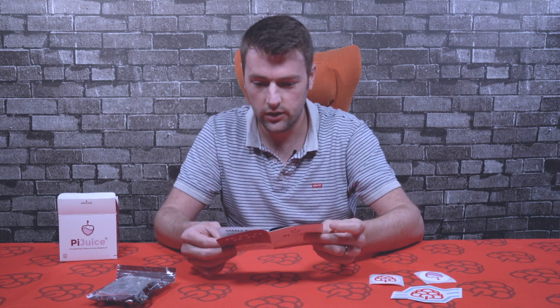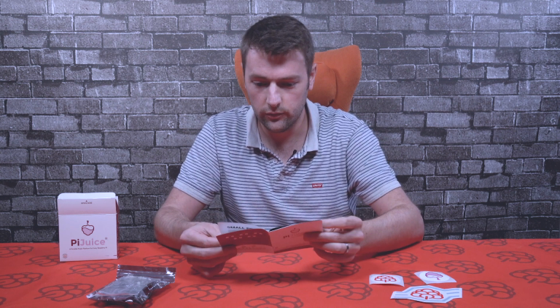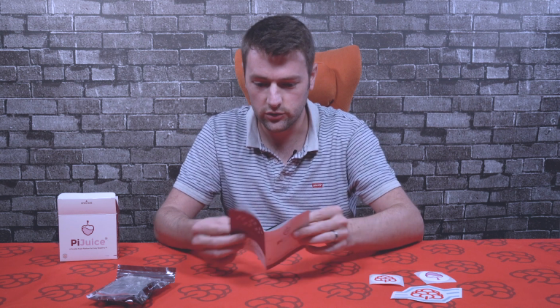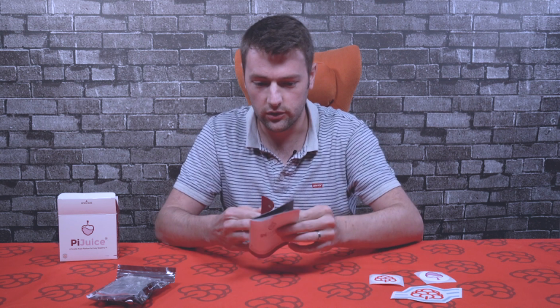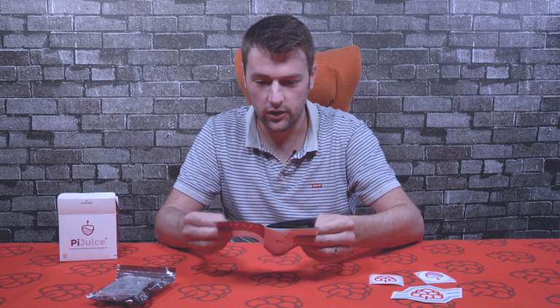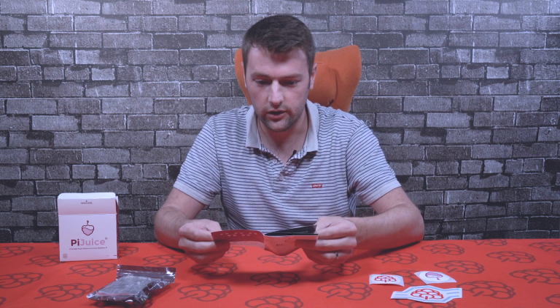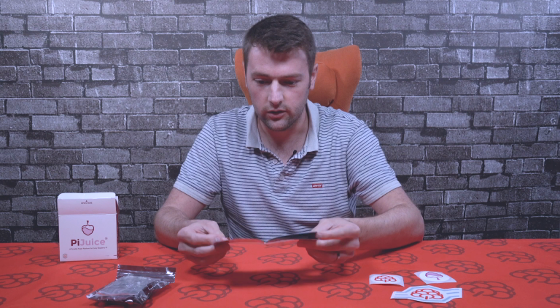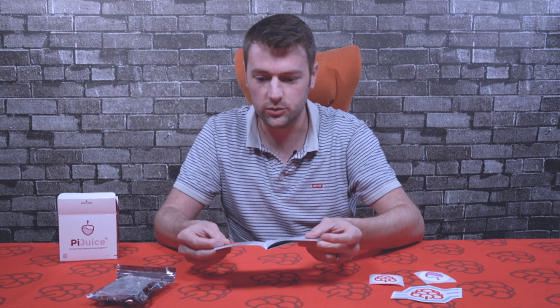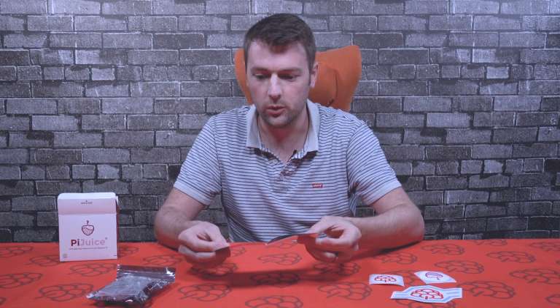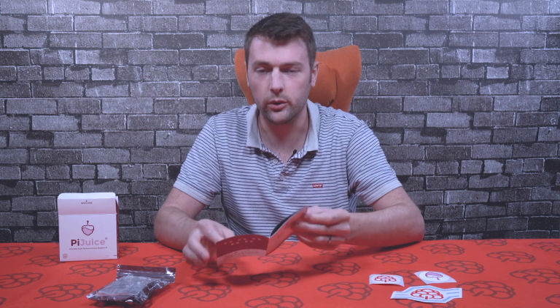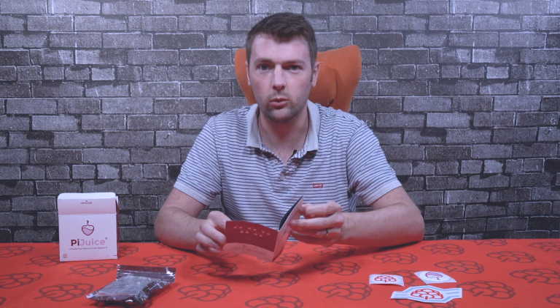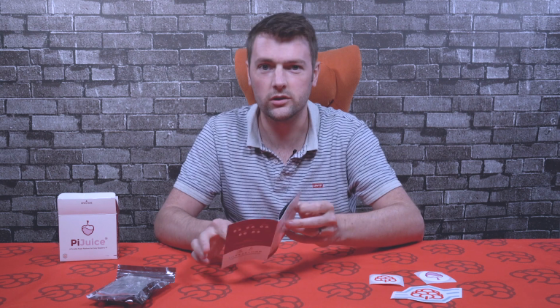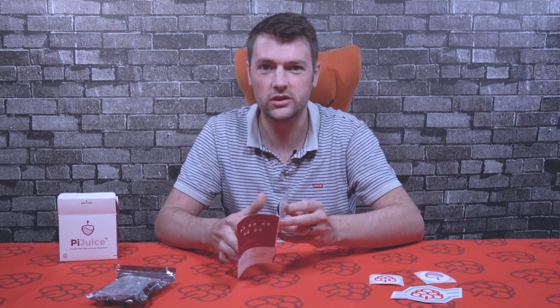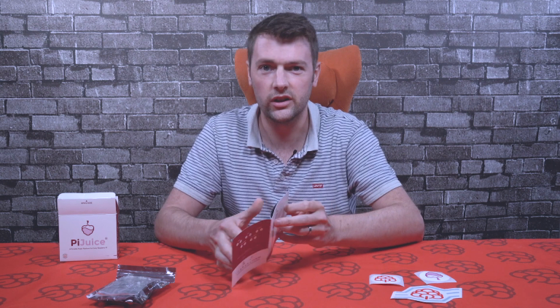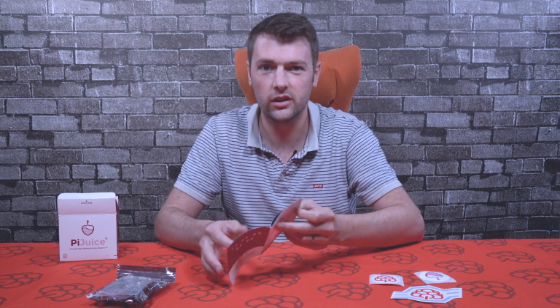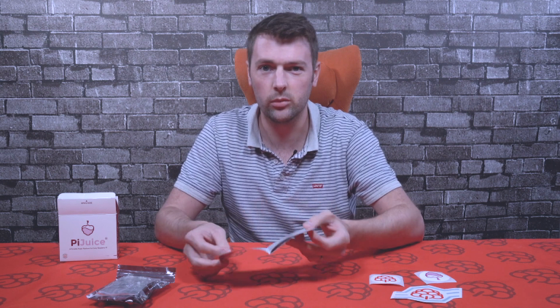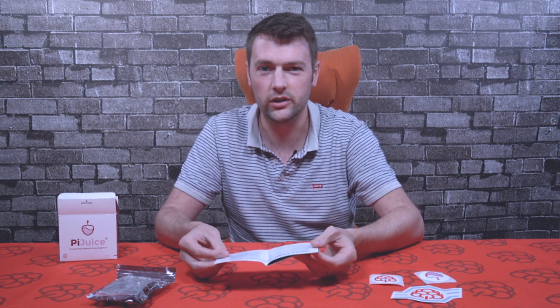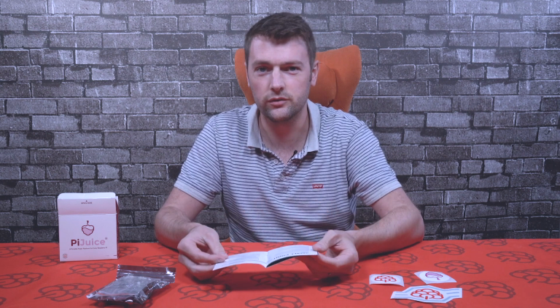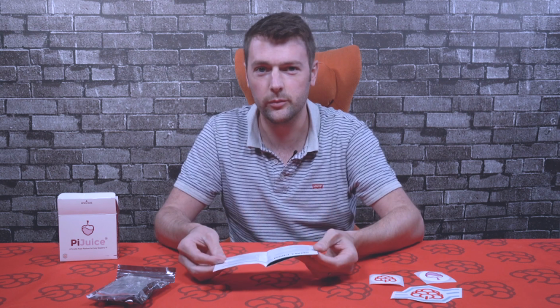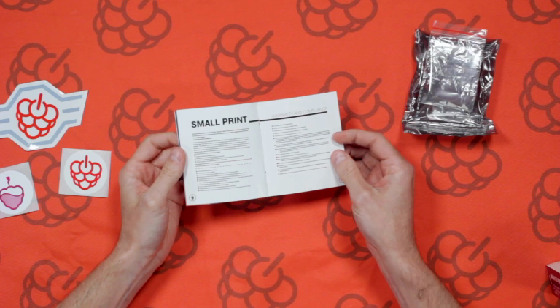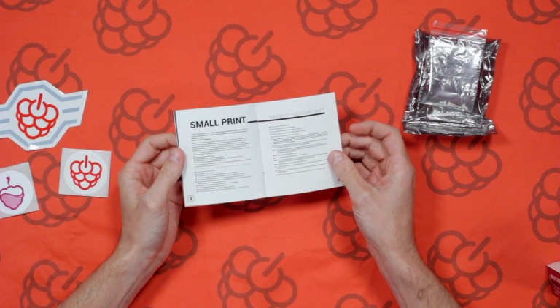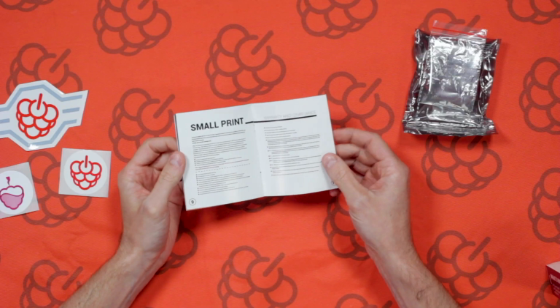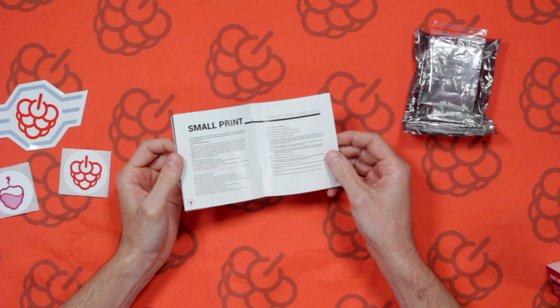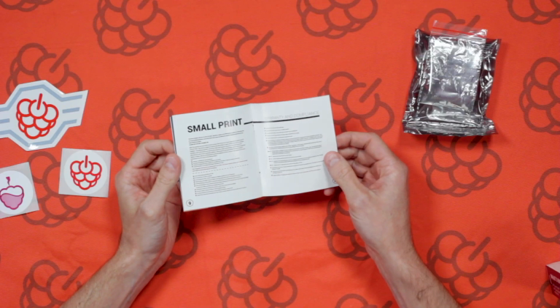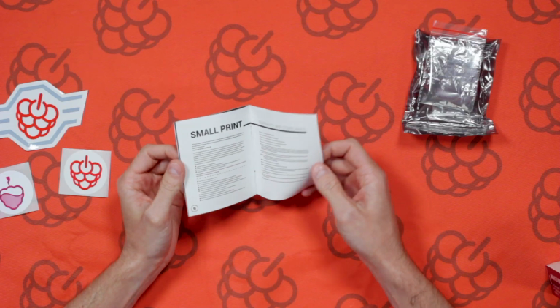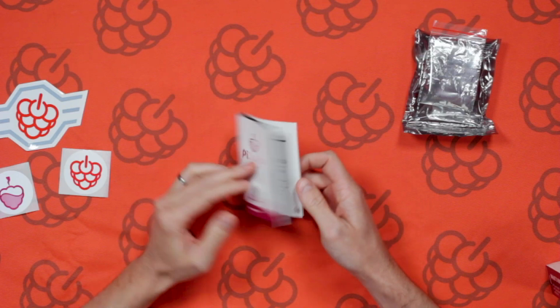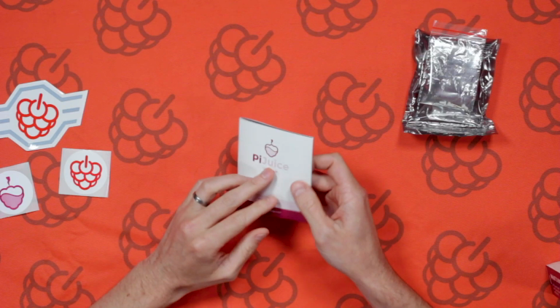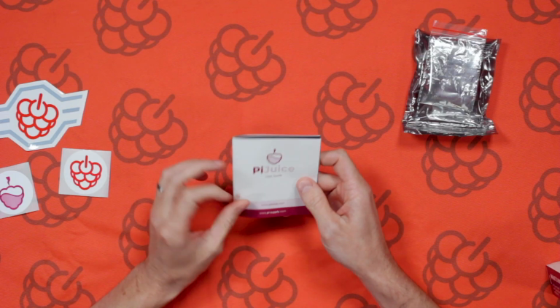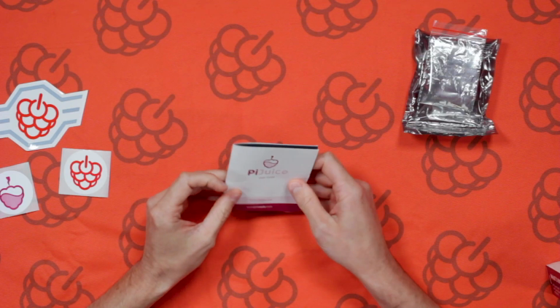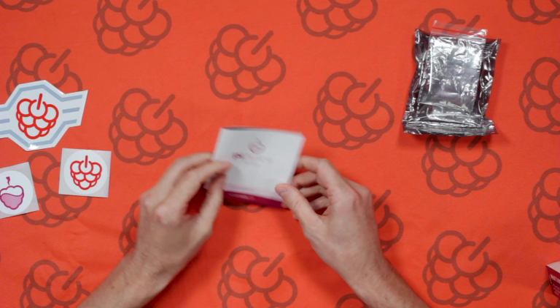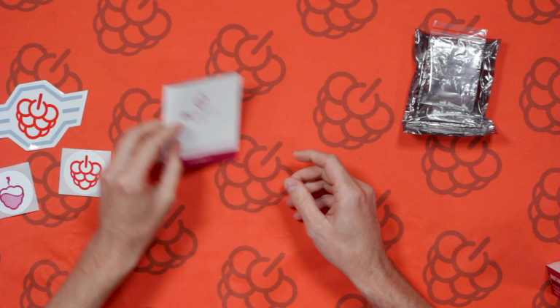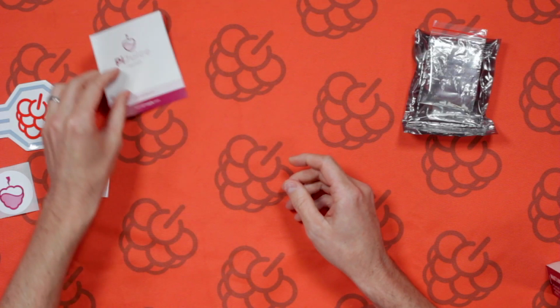We've also got the small print — warranty and compliance information that you can take a look at too.